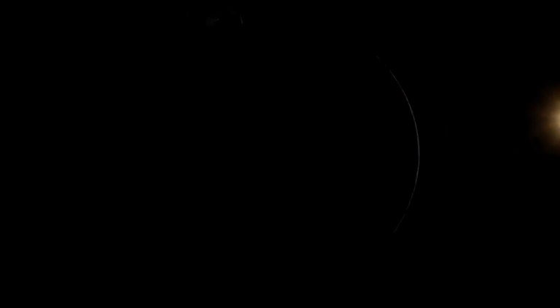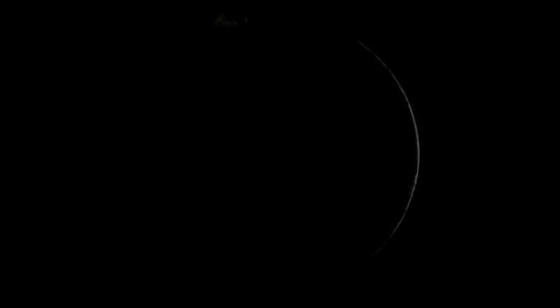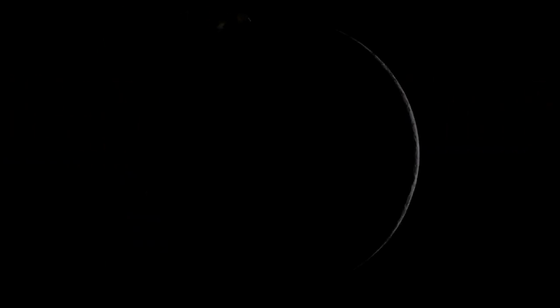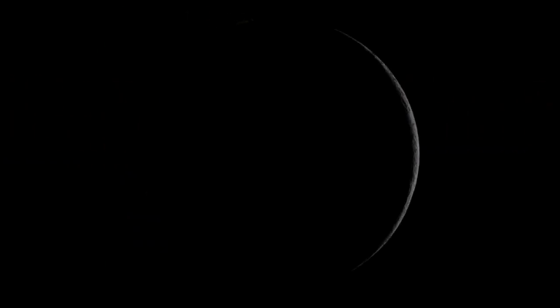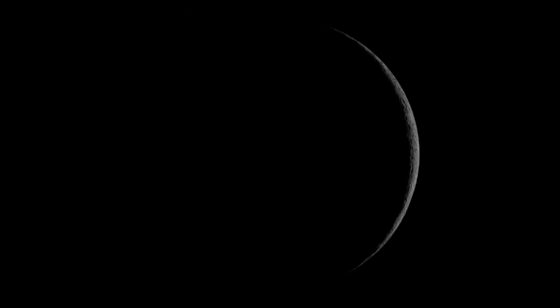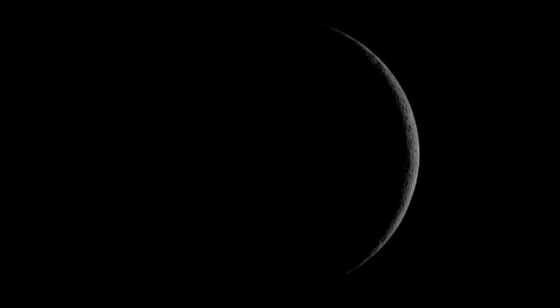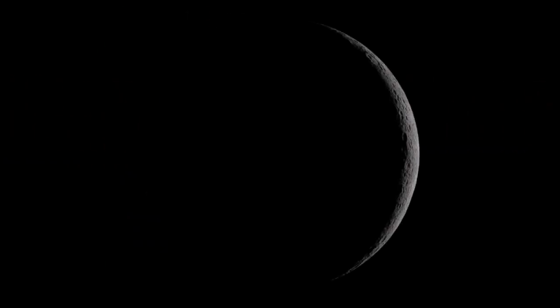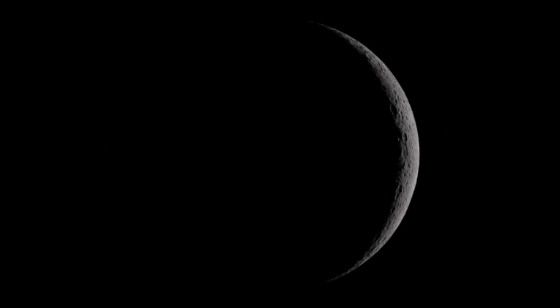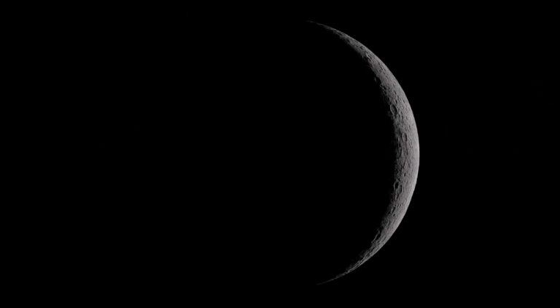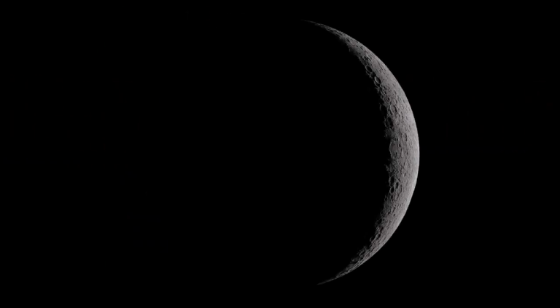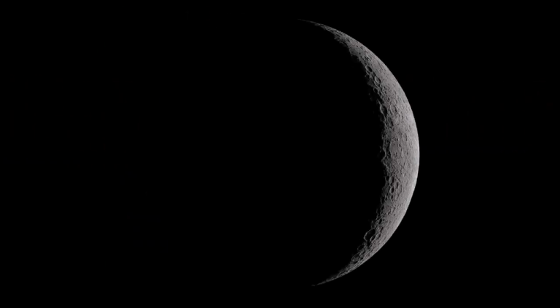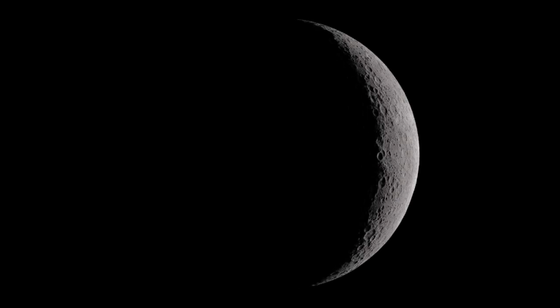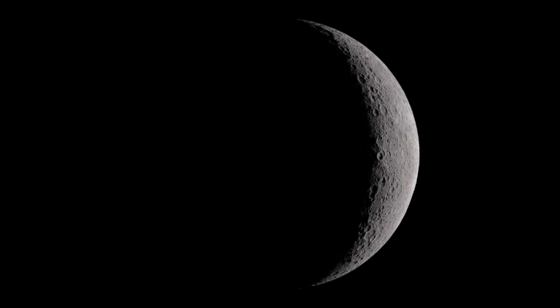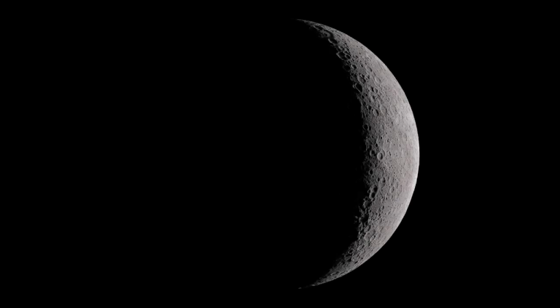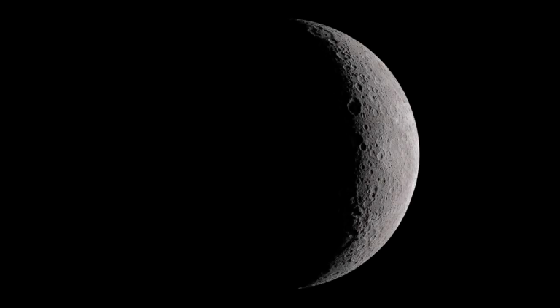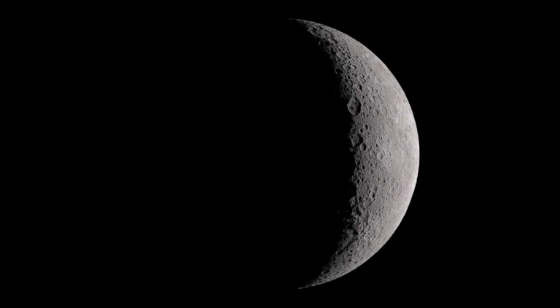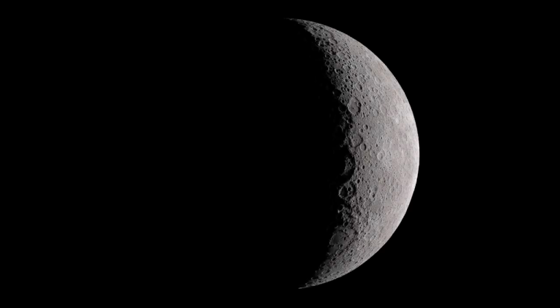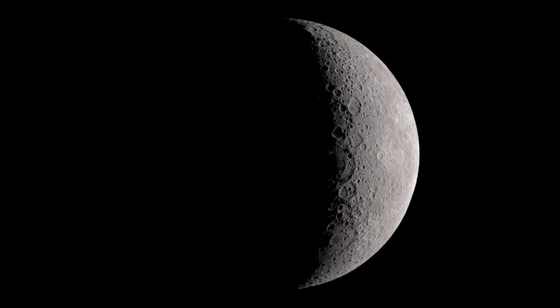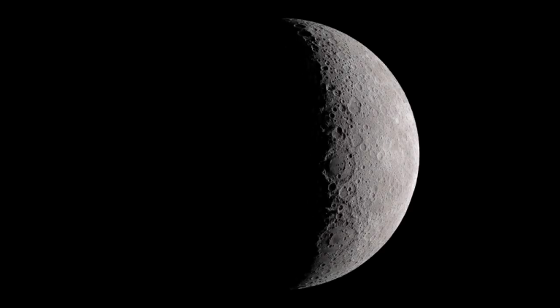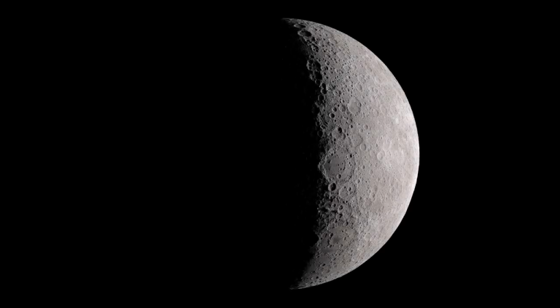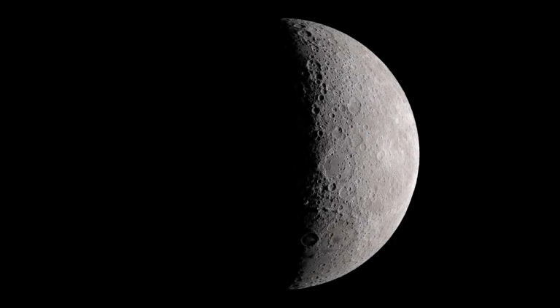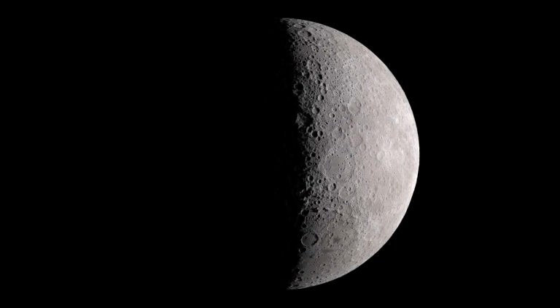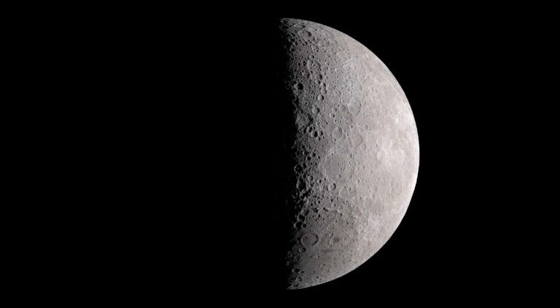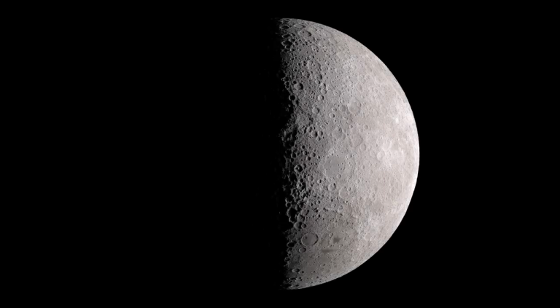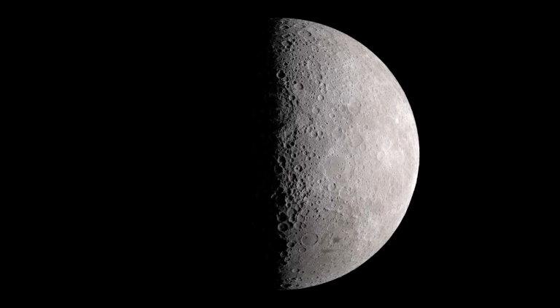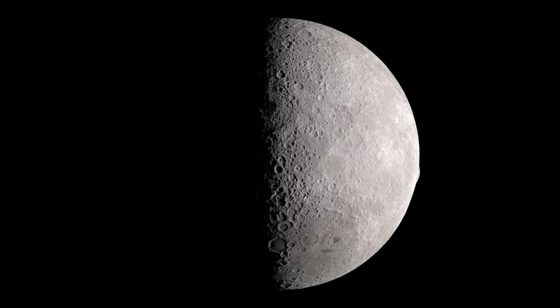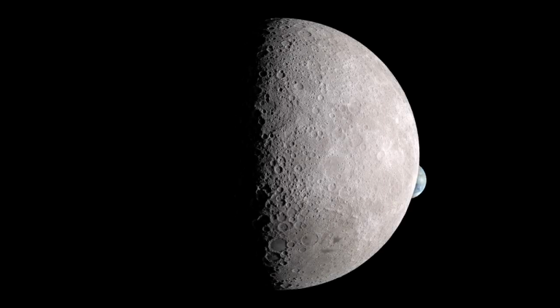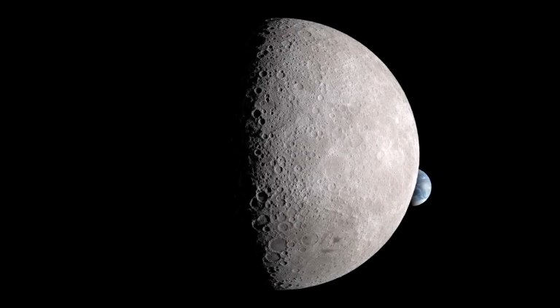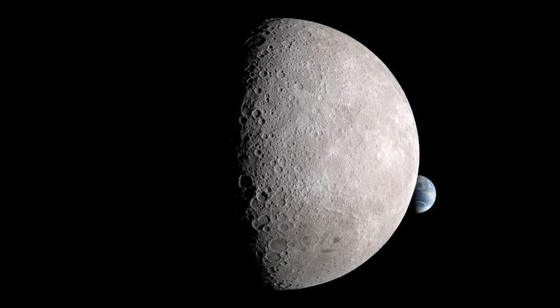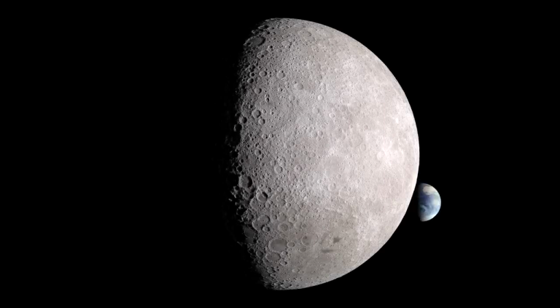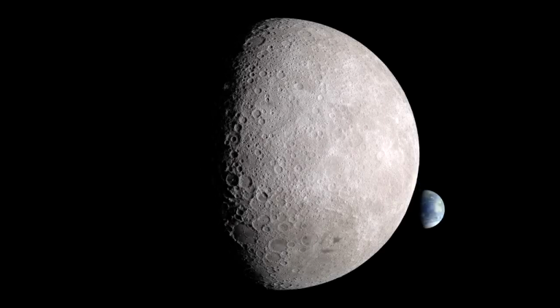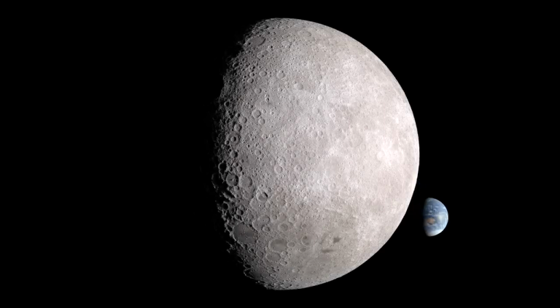In the second perspective, we're much closer to the moon, using a wide-angle lens that makes the distant Earth seem smaller.